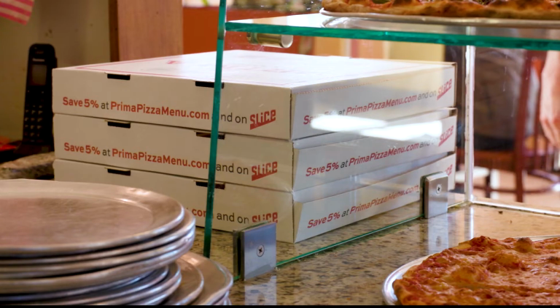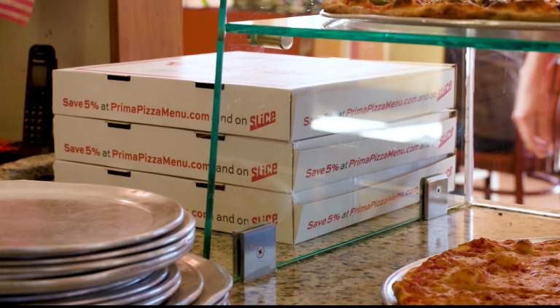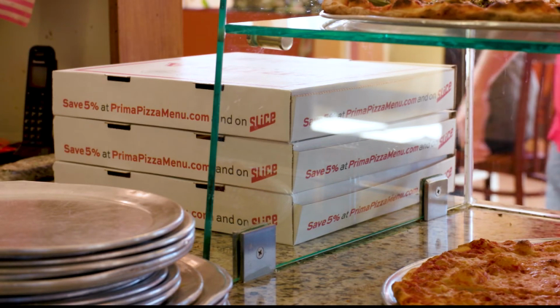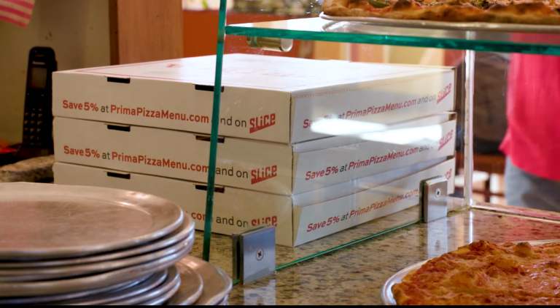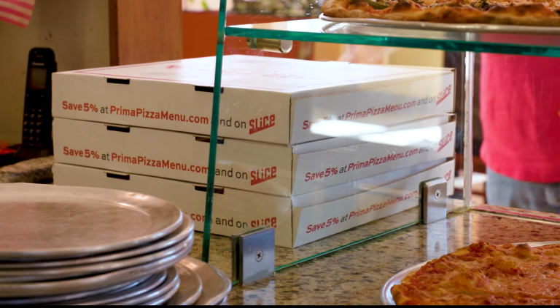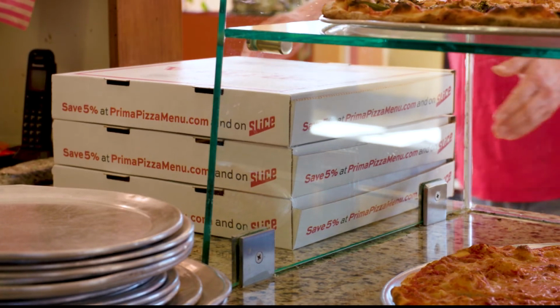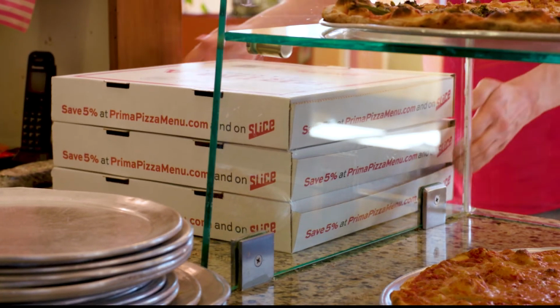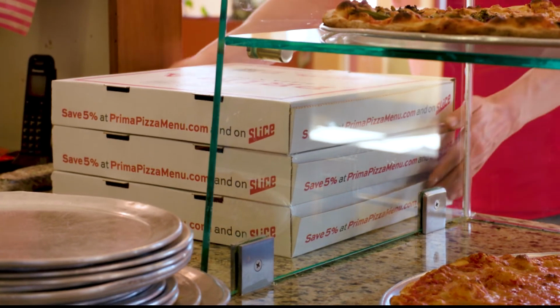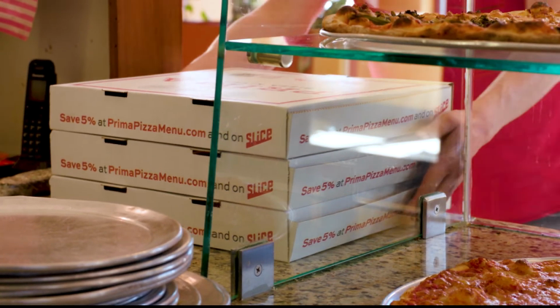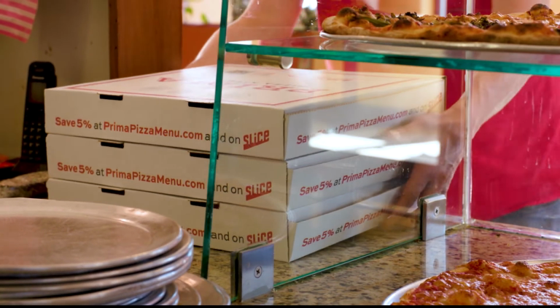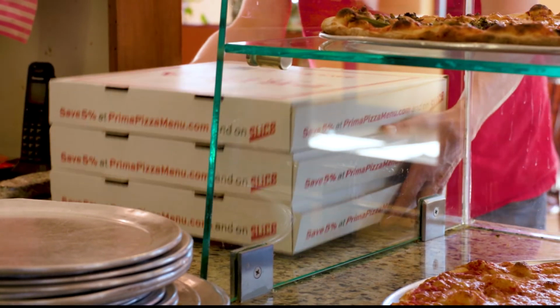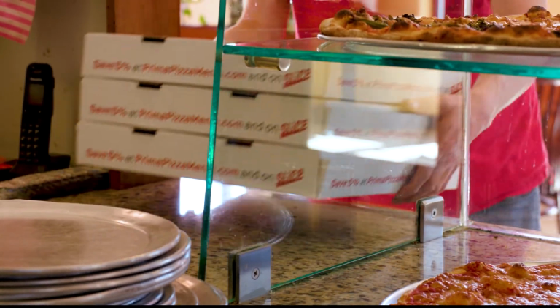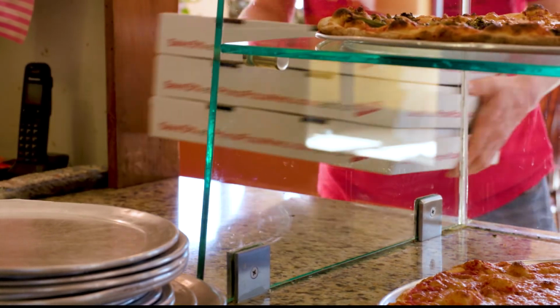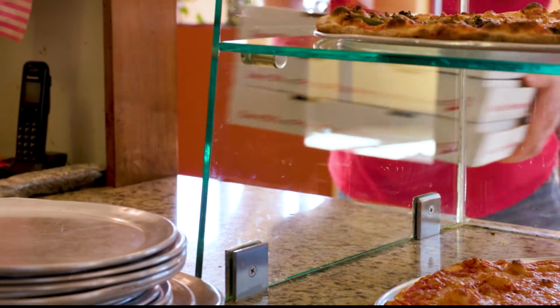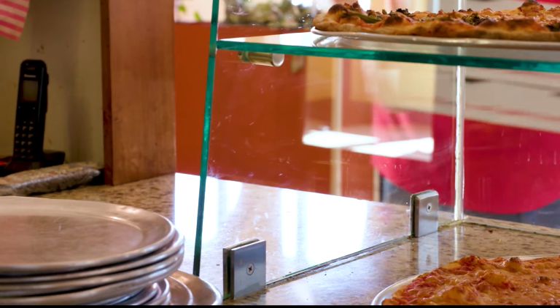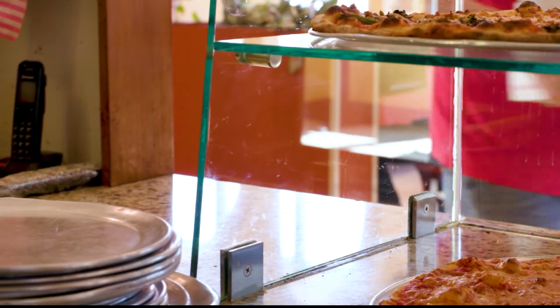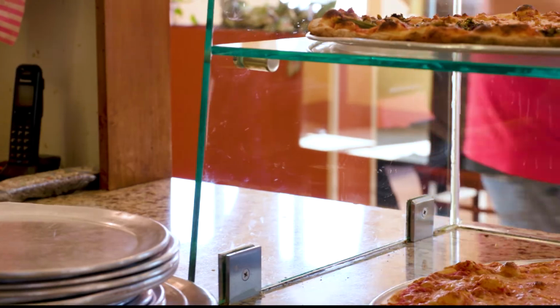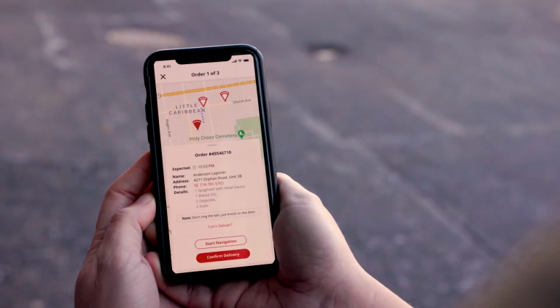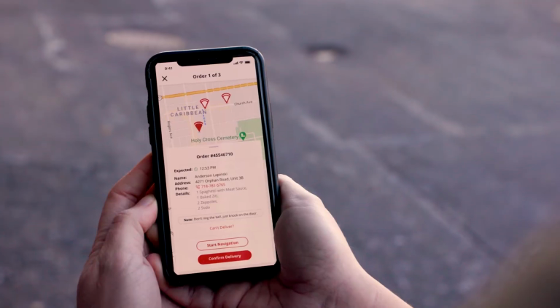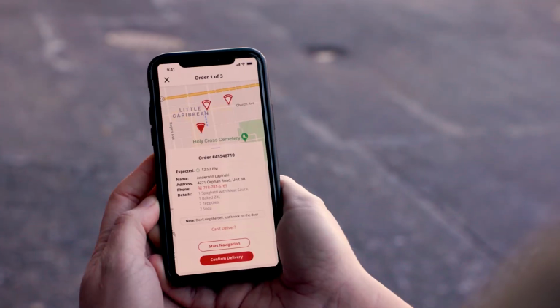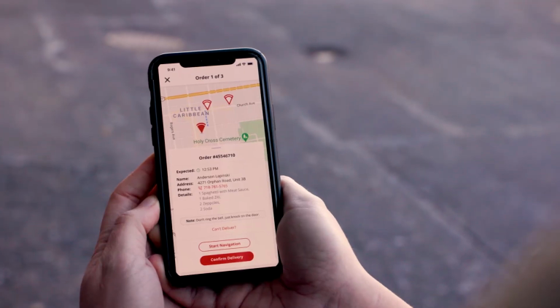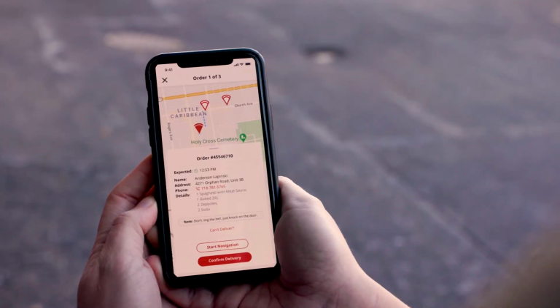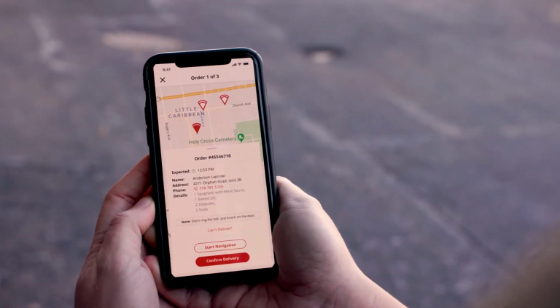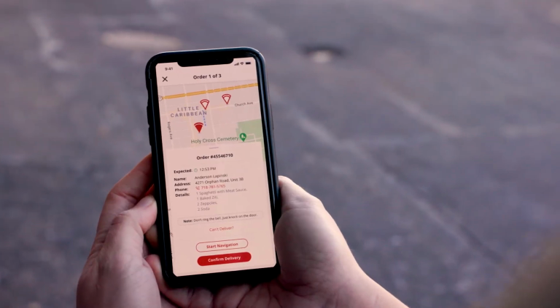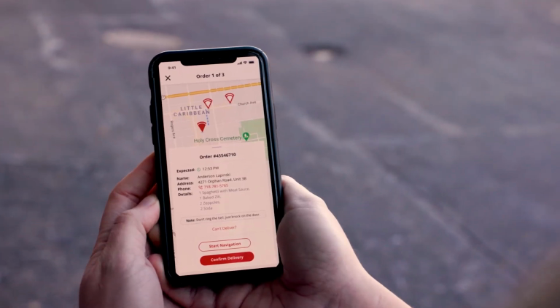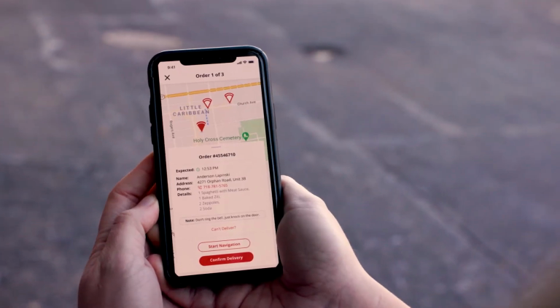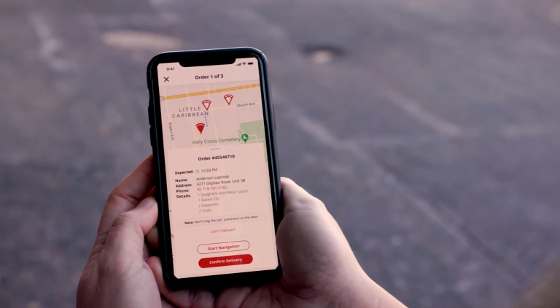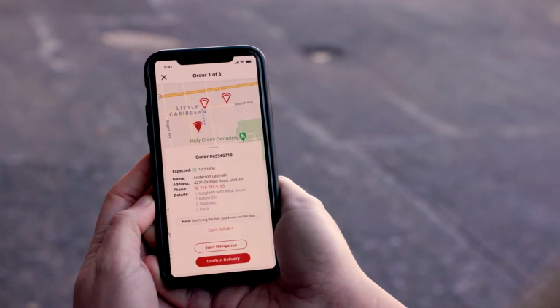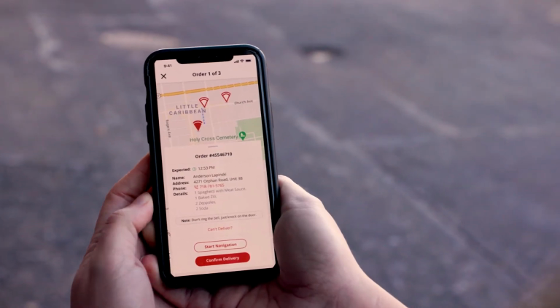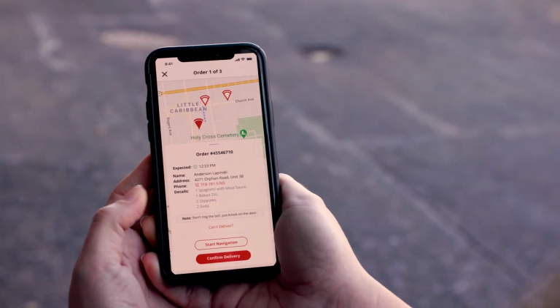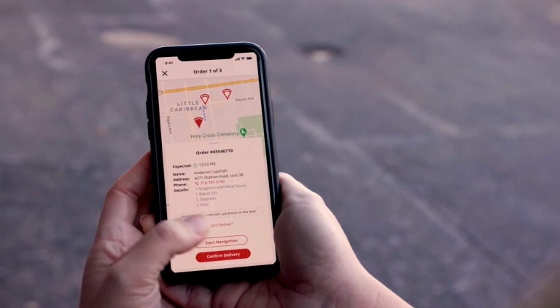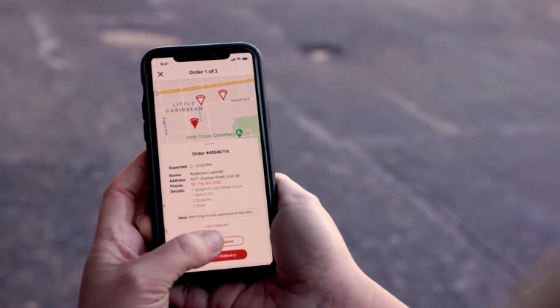Slice Register can also streamline your deliveries, letting you assign drivers and provide them with AI-powered route recommendations.